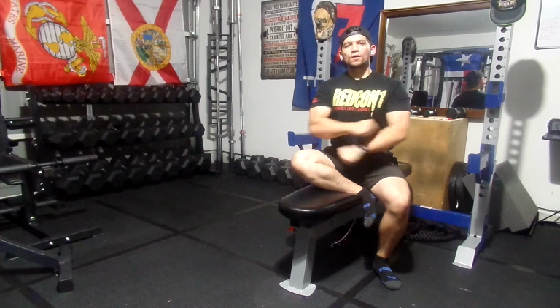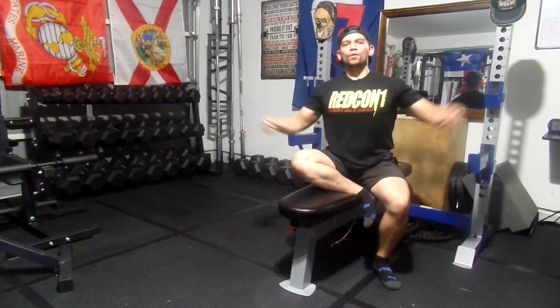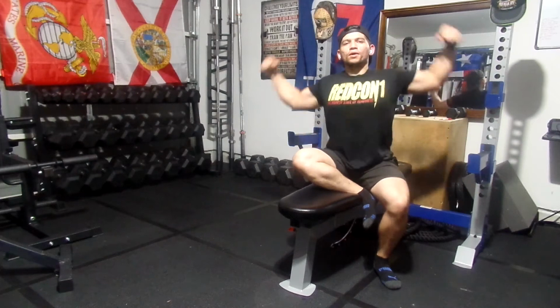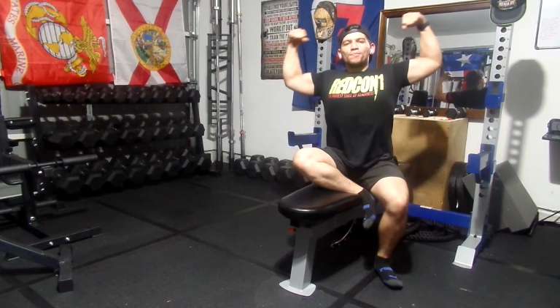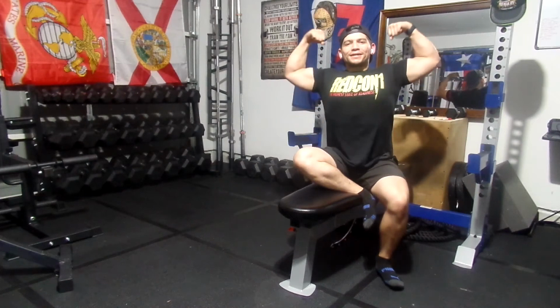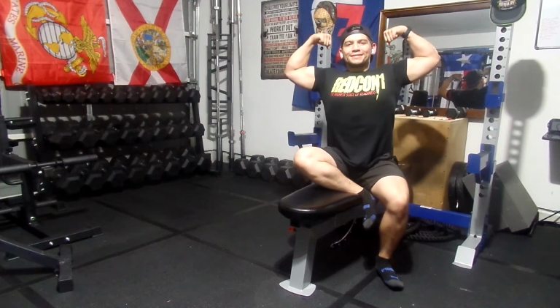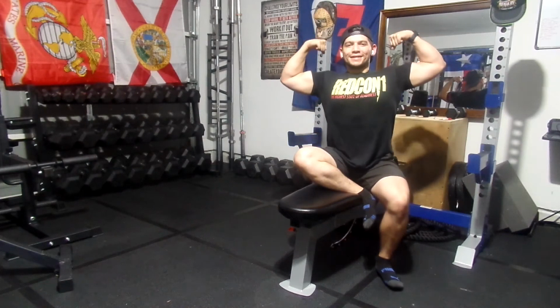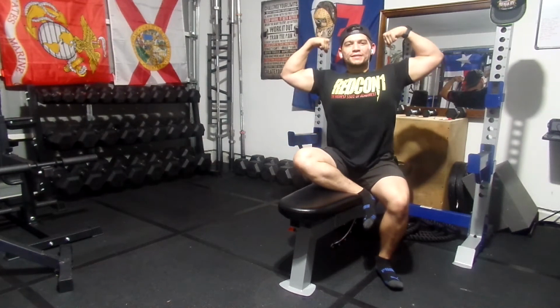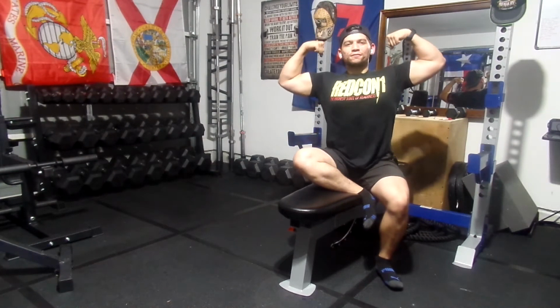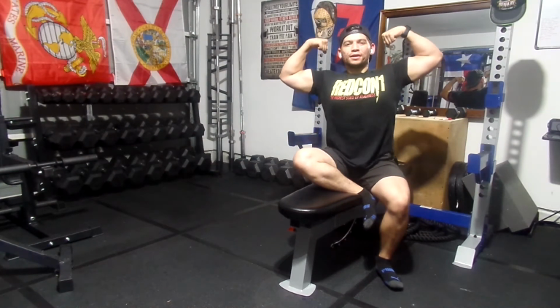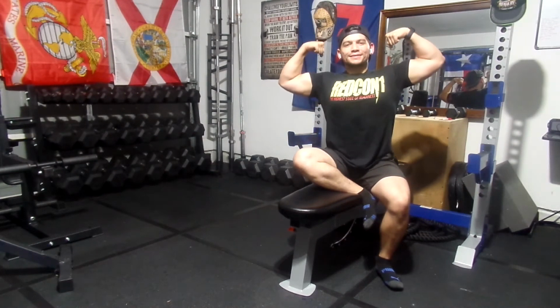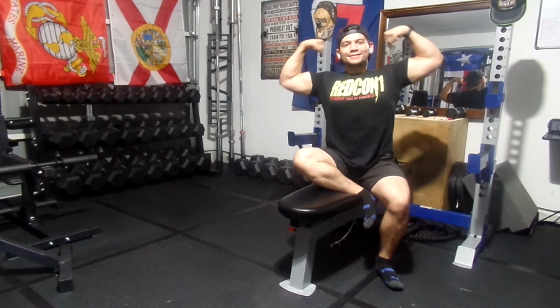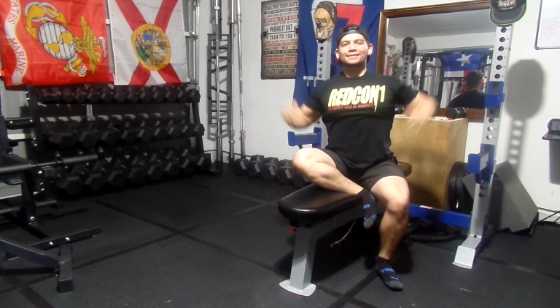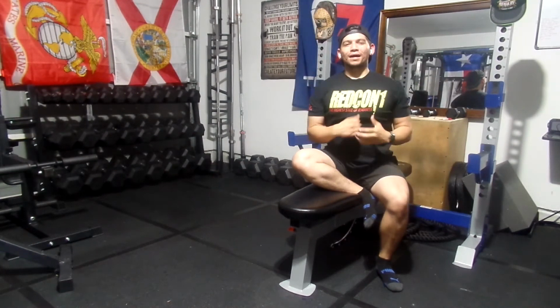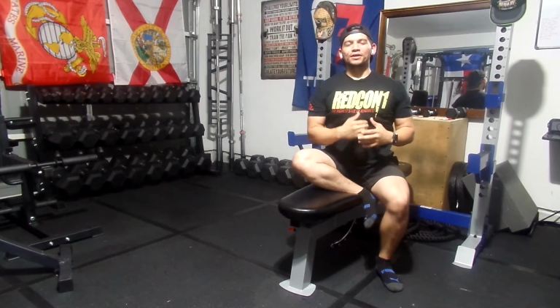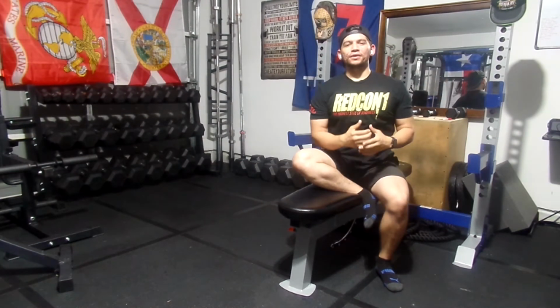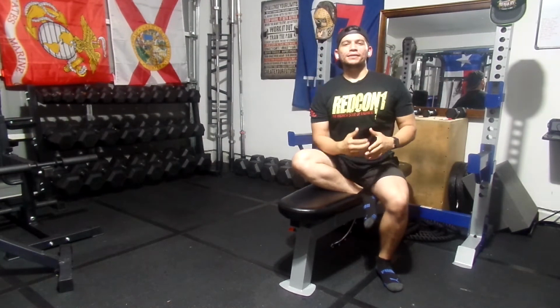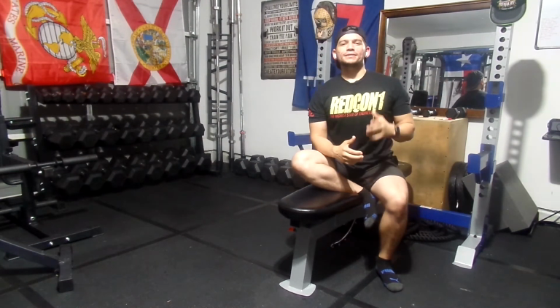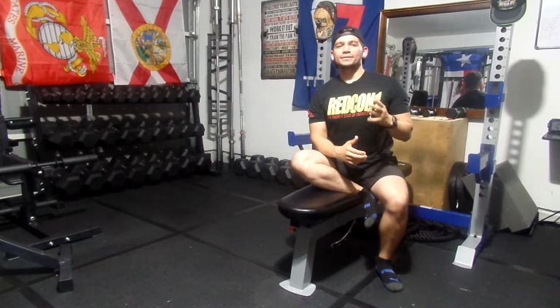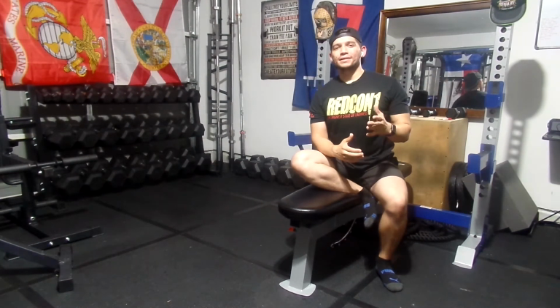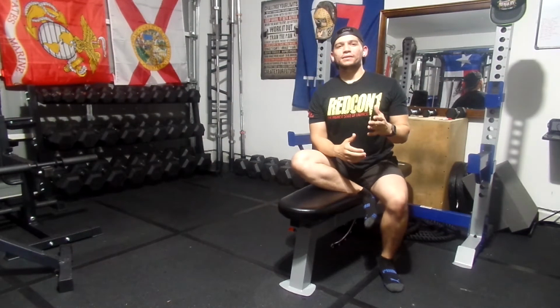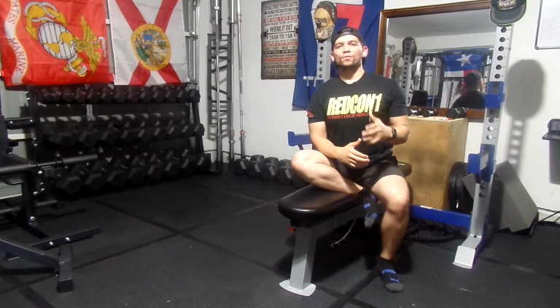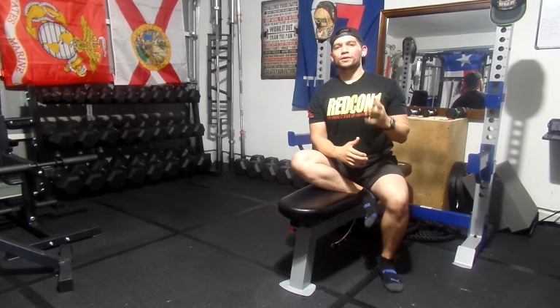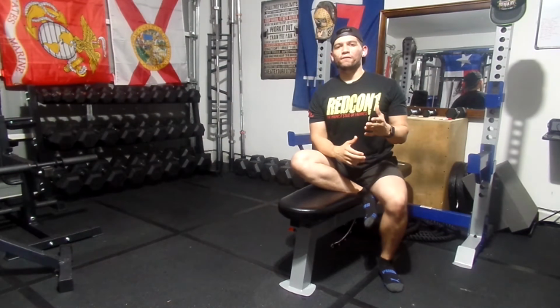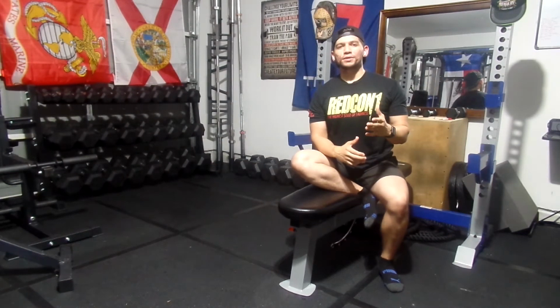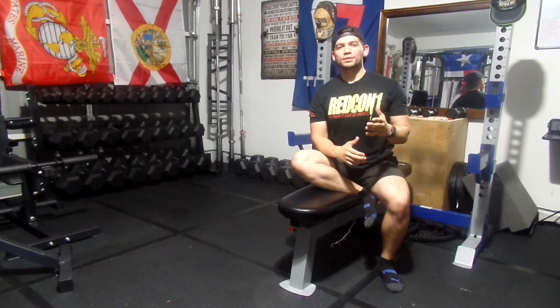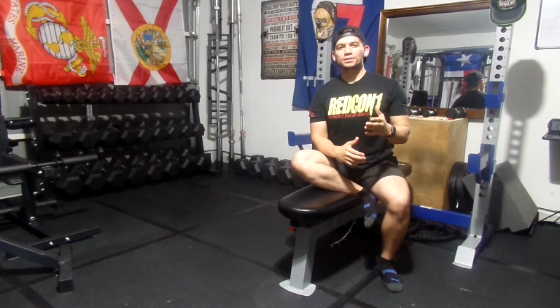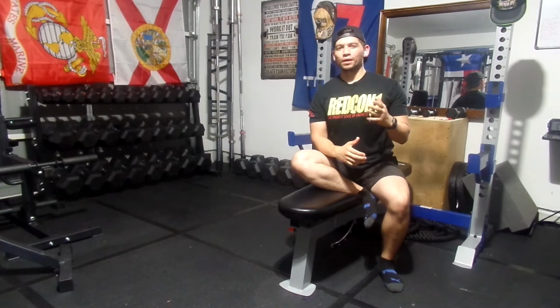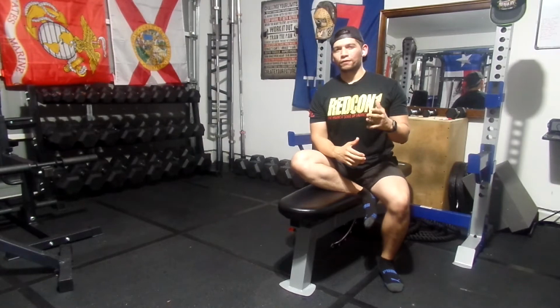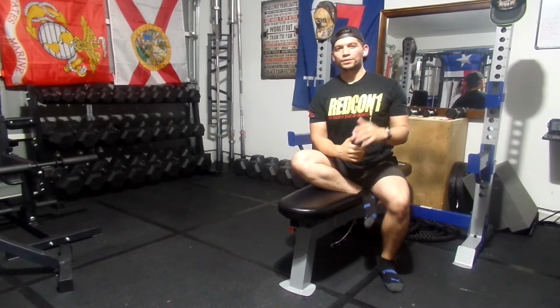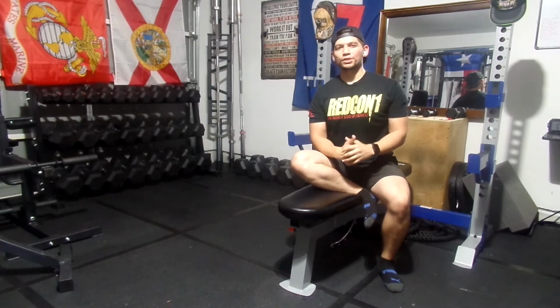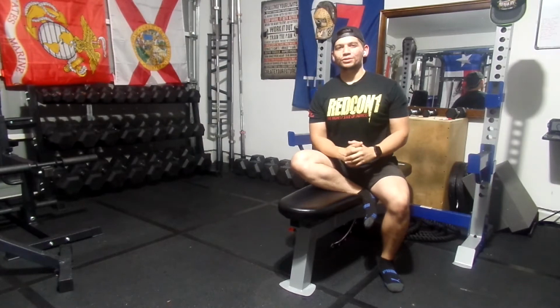Welcome back to Texas Flex. I'm Mike Hernandez and today we're going to focus on focus sessions.